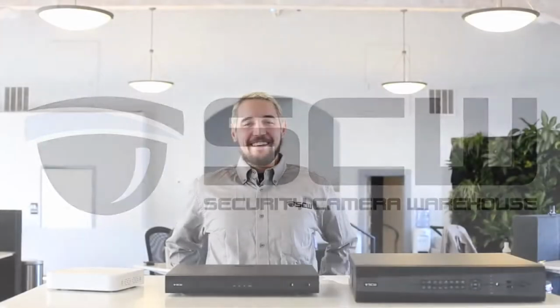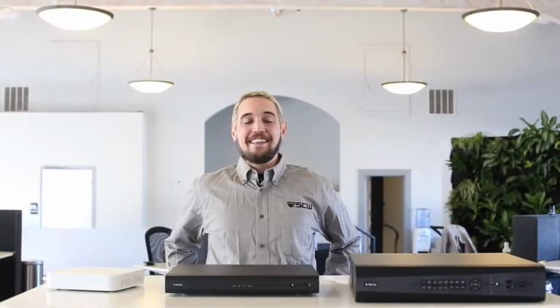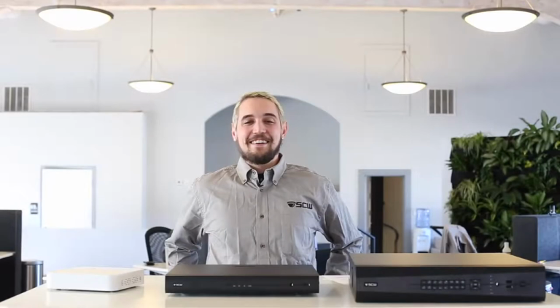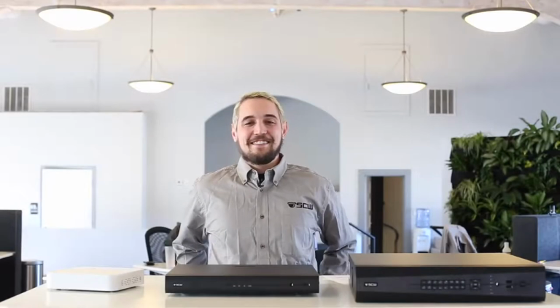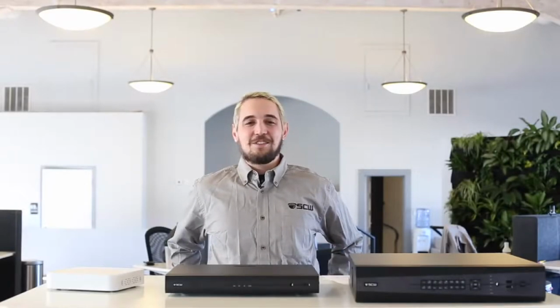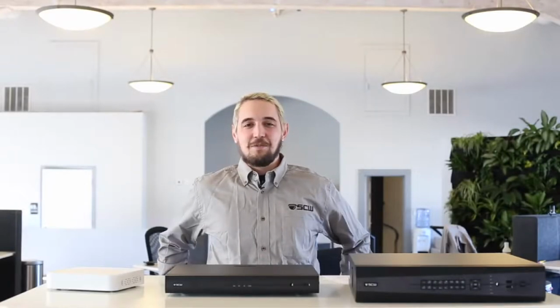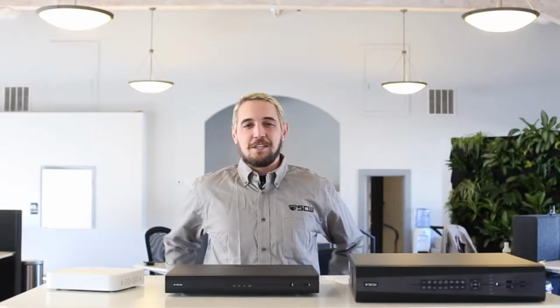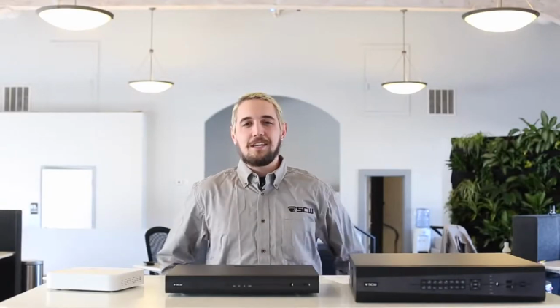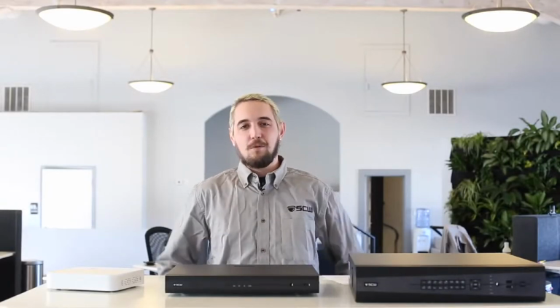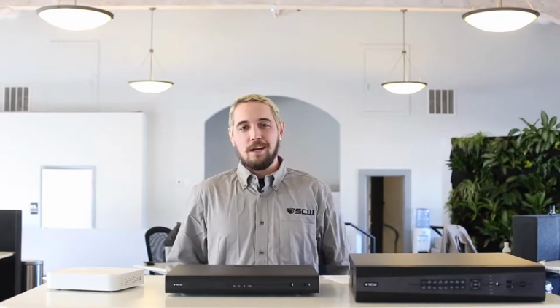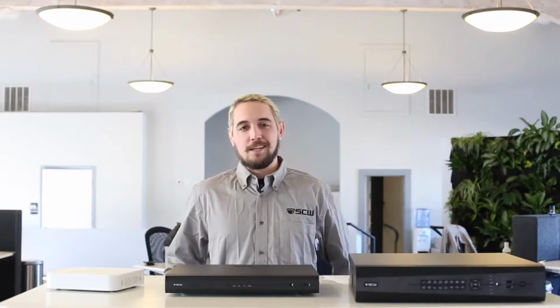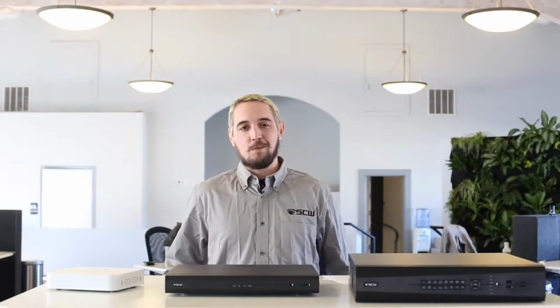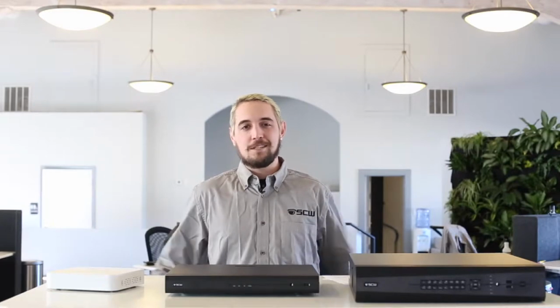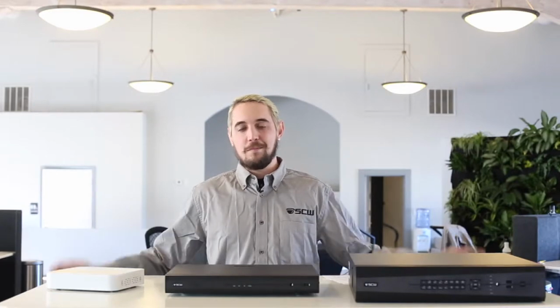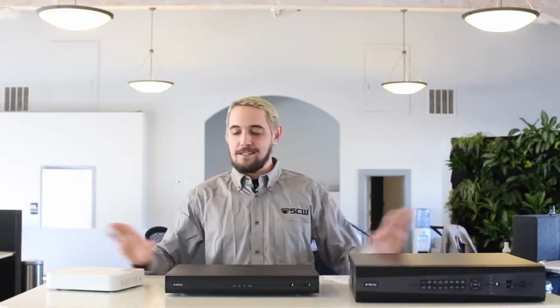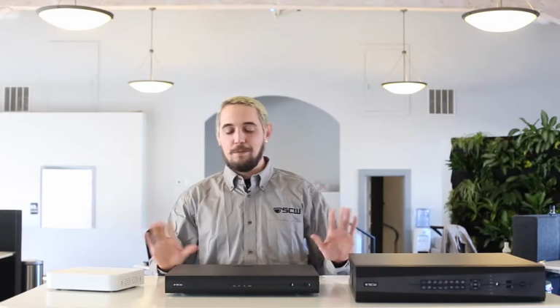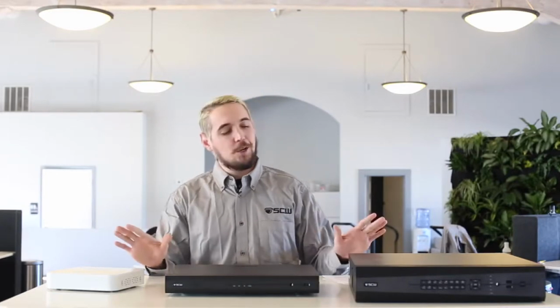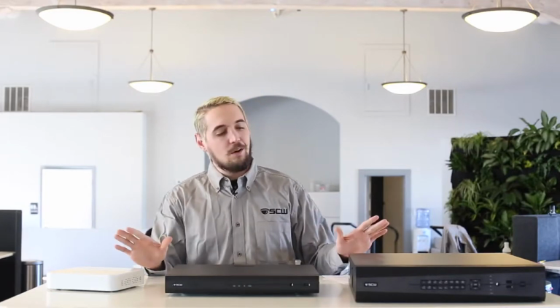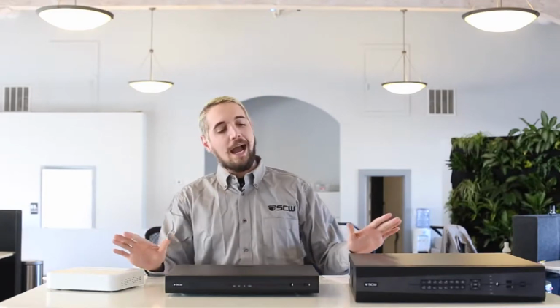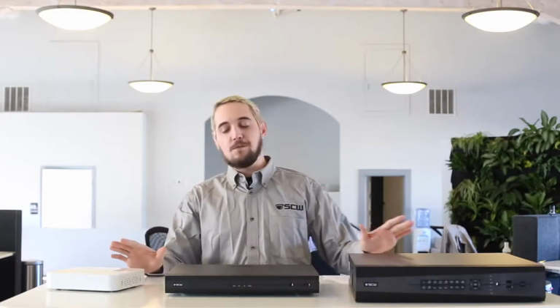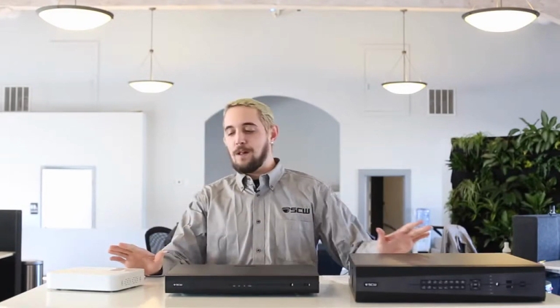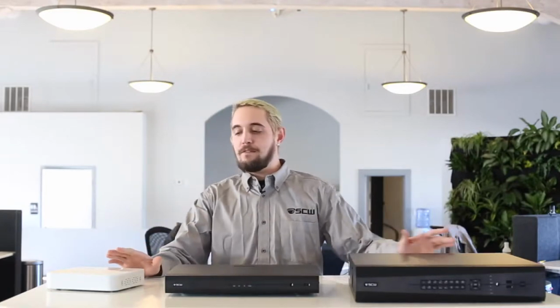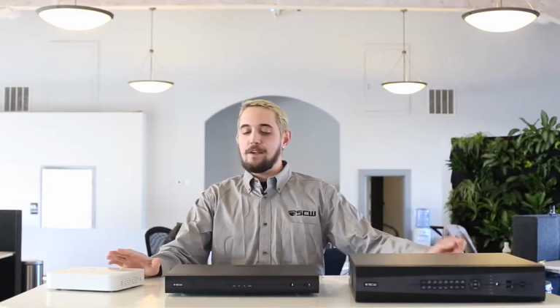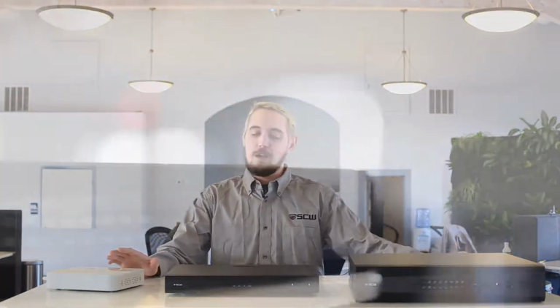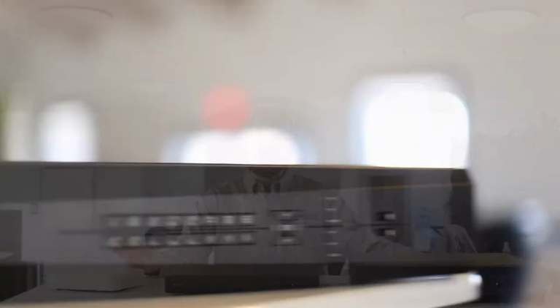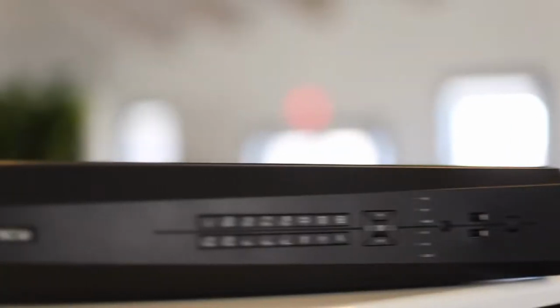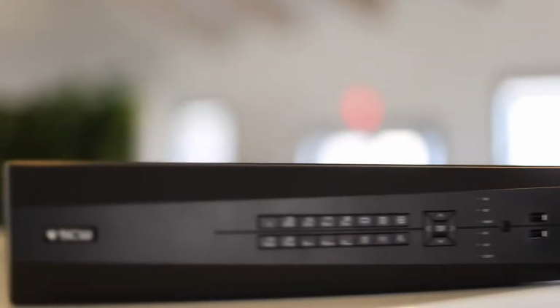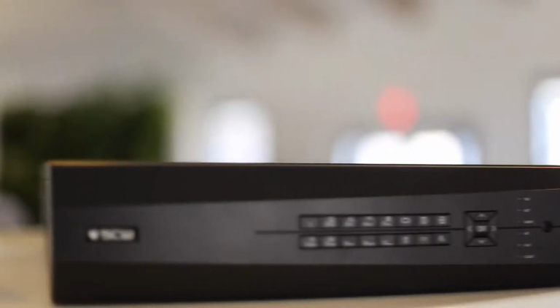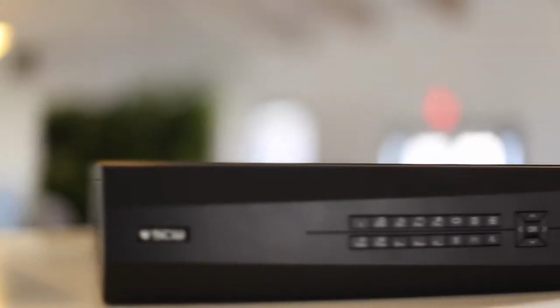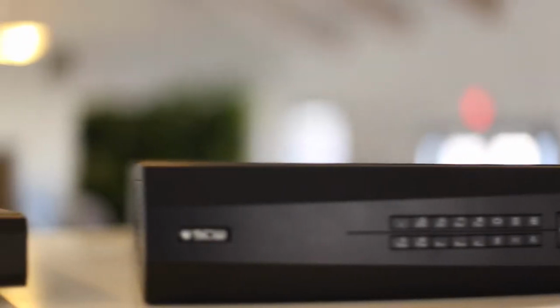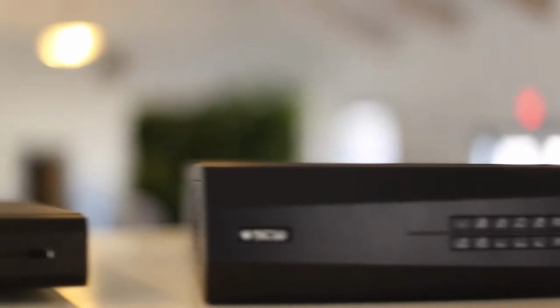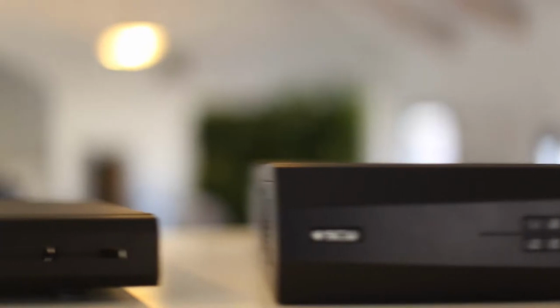Hi there, this is Chris with the Security Camera Warehouse tech support team, and today I'll be showing you our Admiral line of NVRs, which we have just released as of 2018.